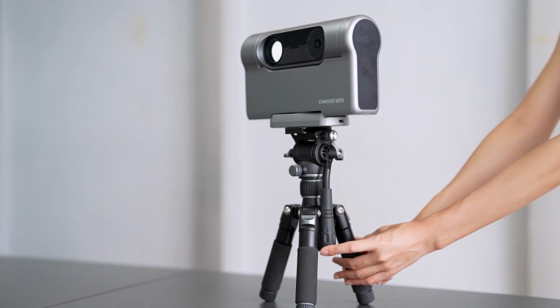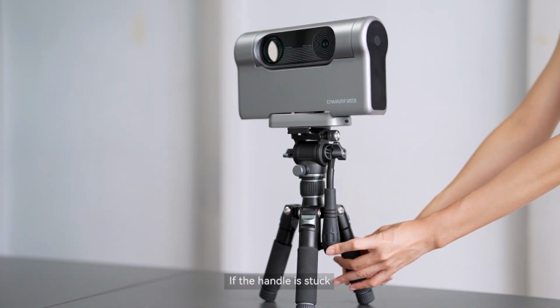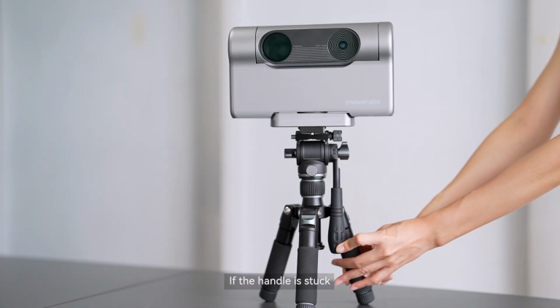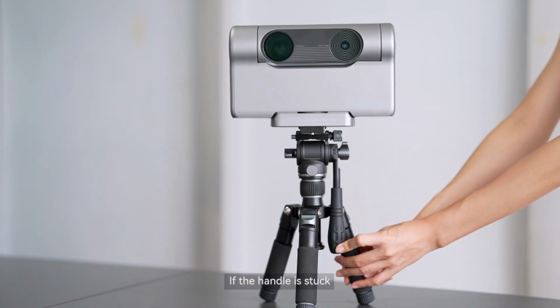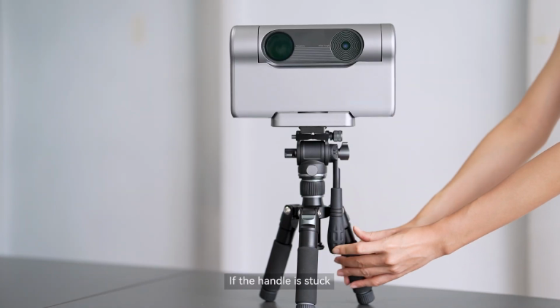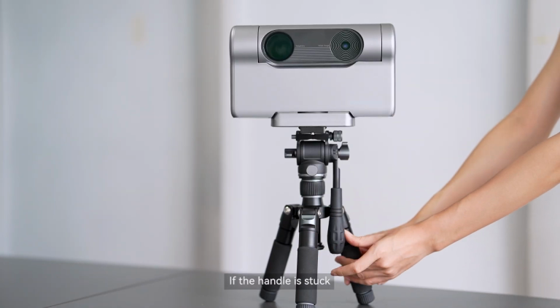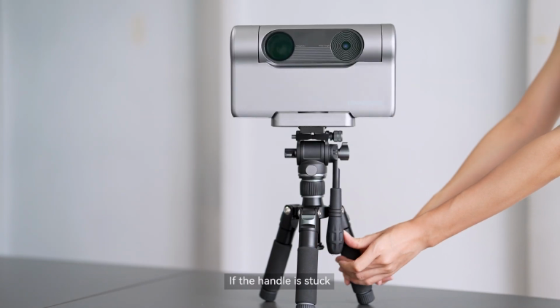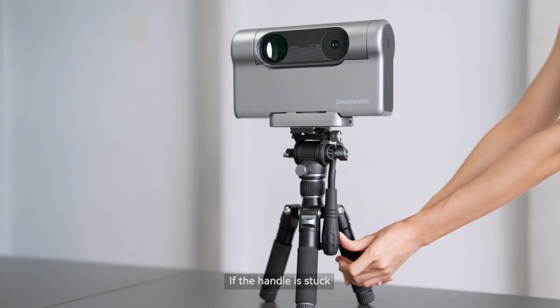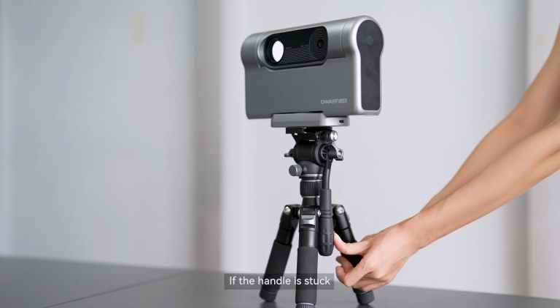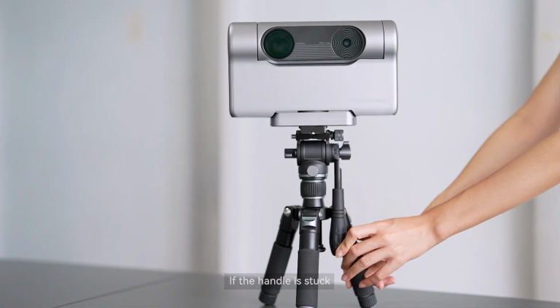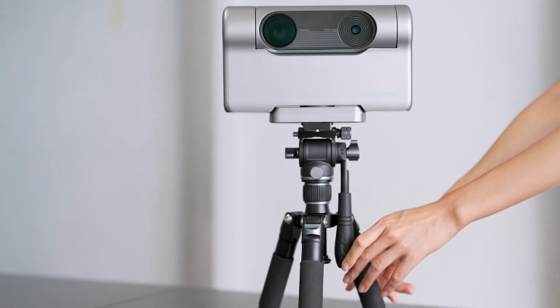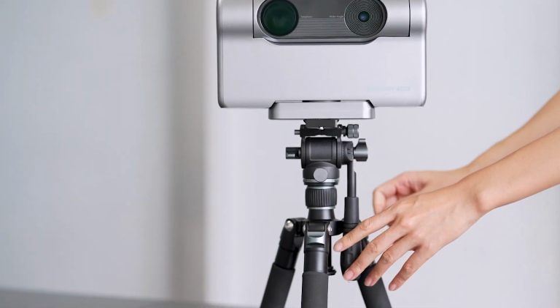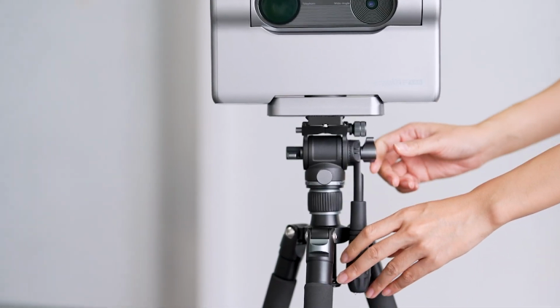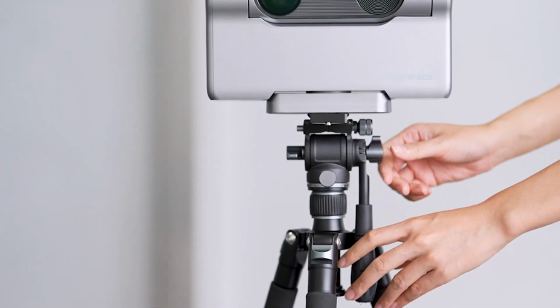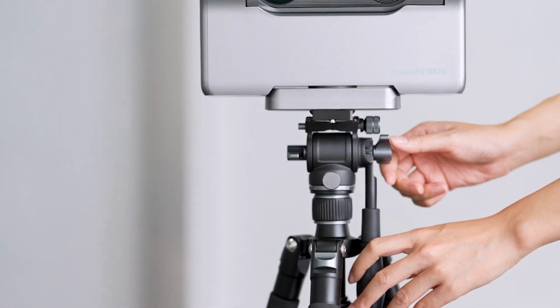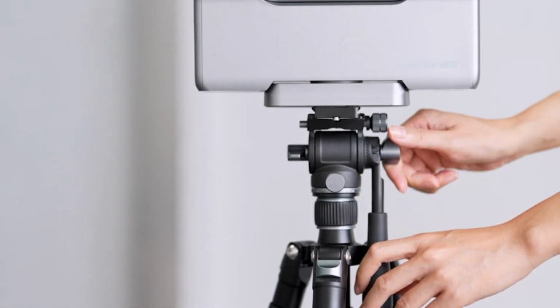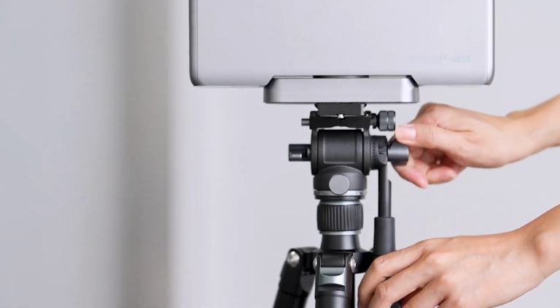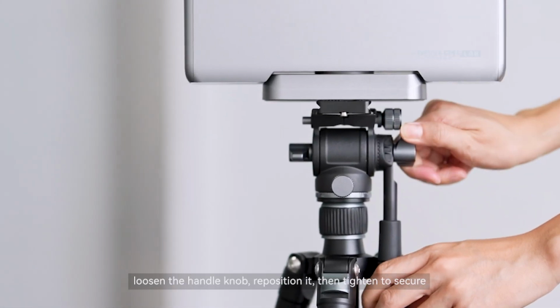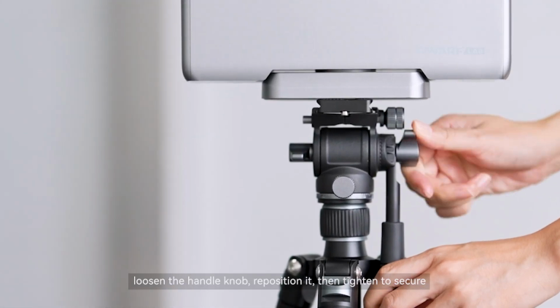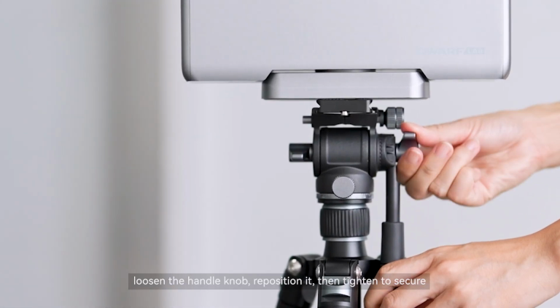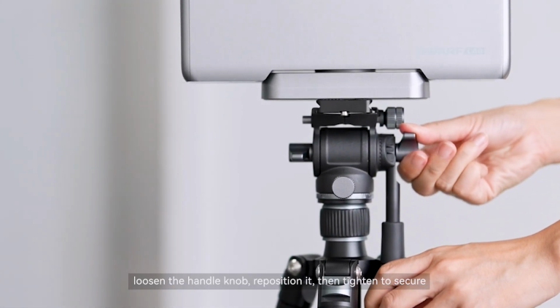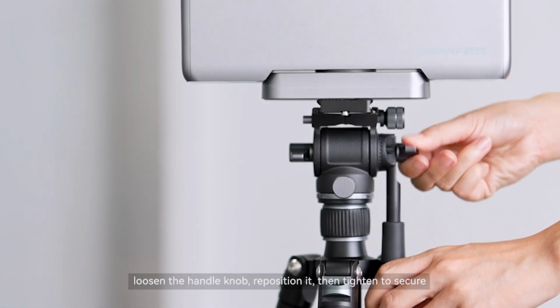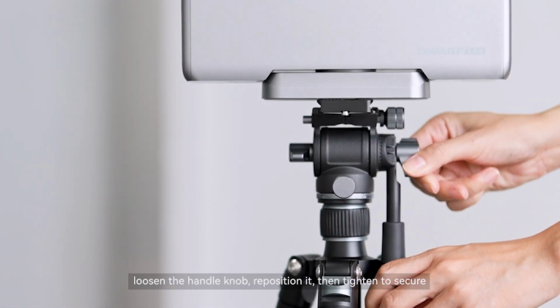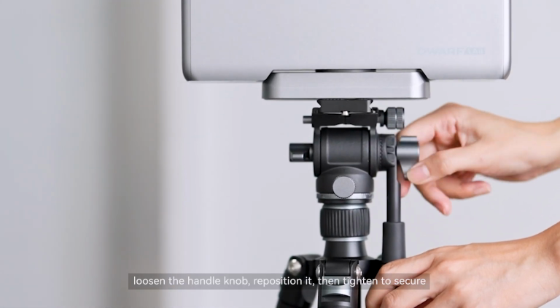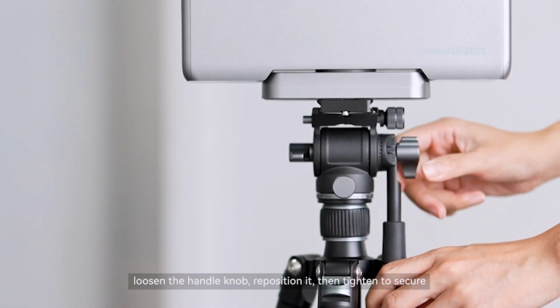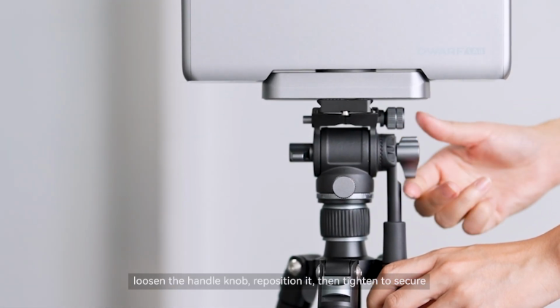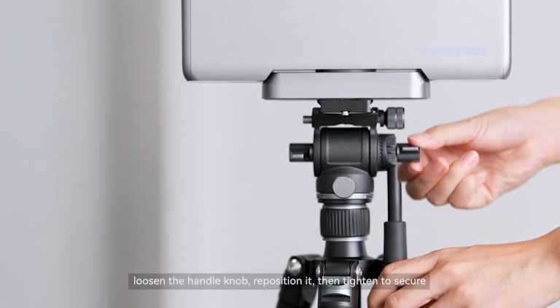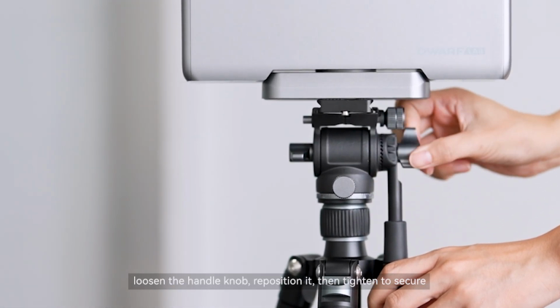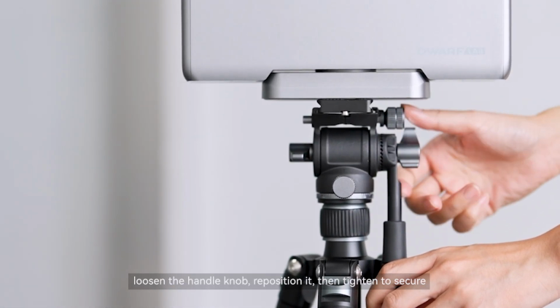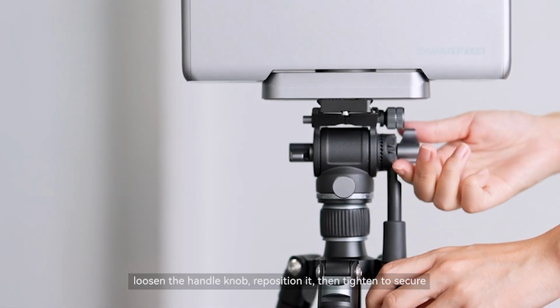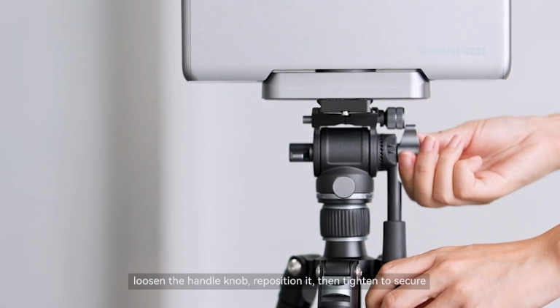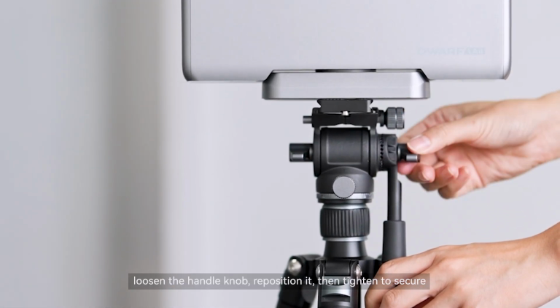If the handle is stuck, loosen the handle knob, reposition it, then tighten to secure.